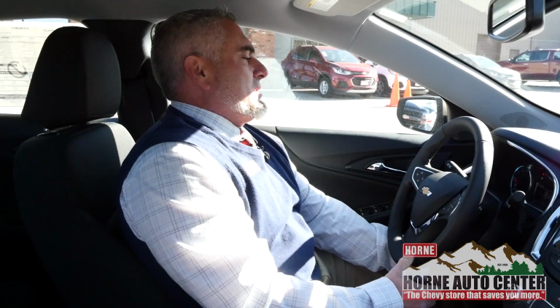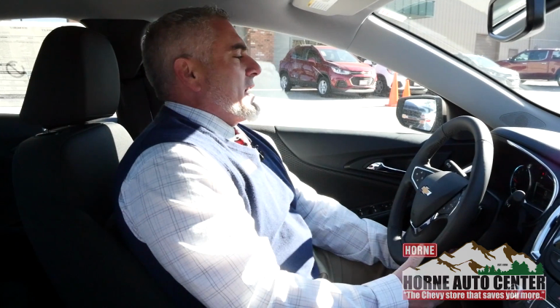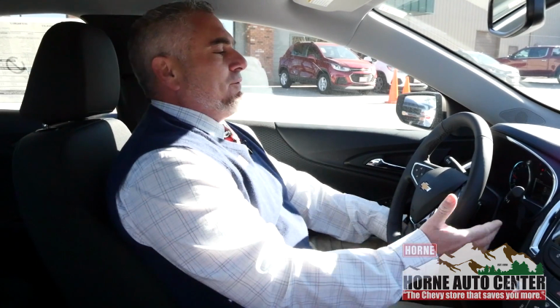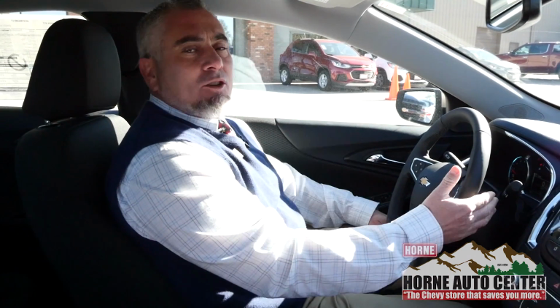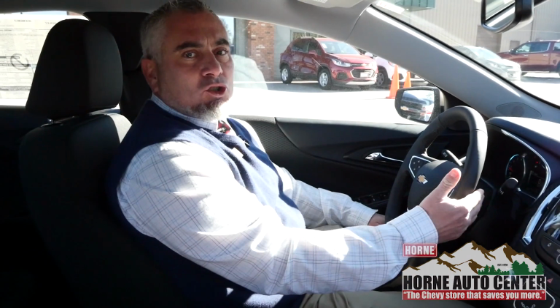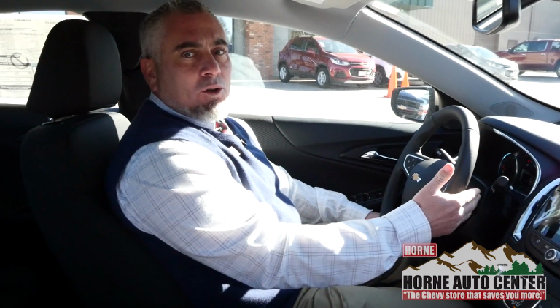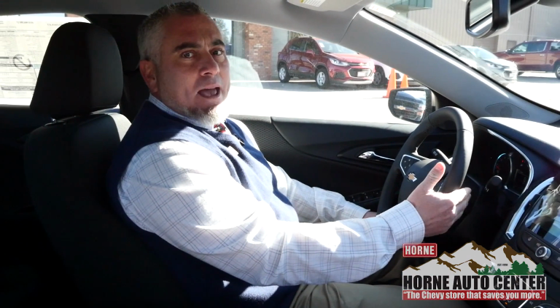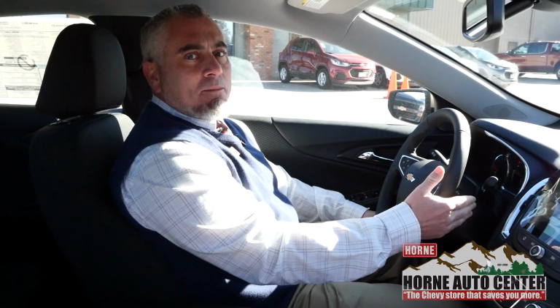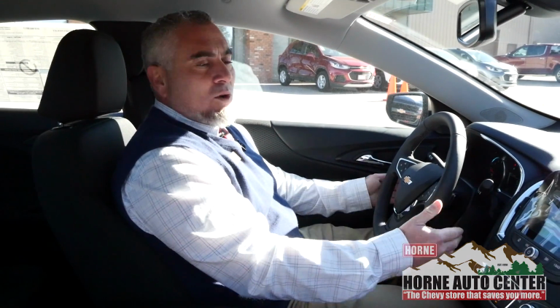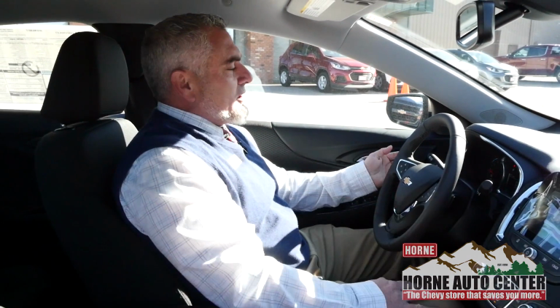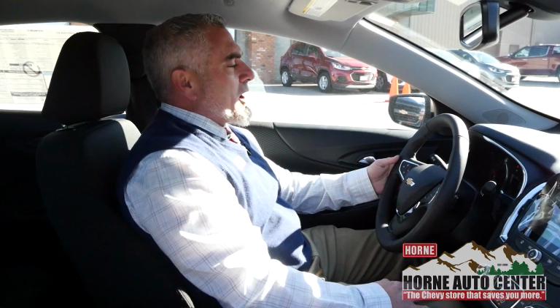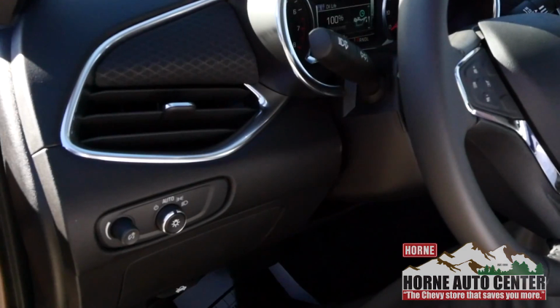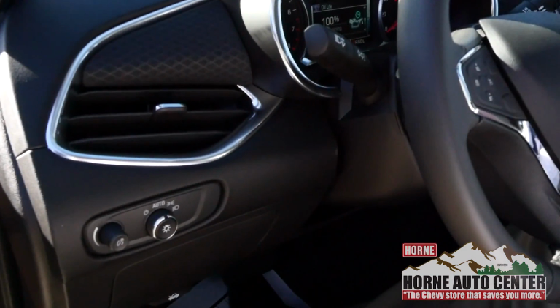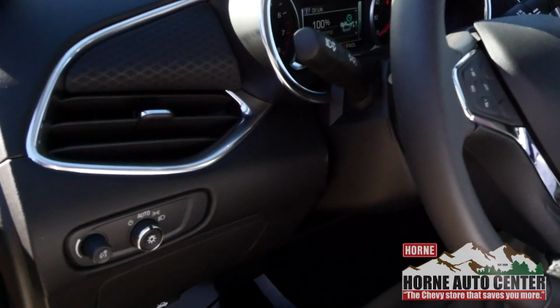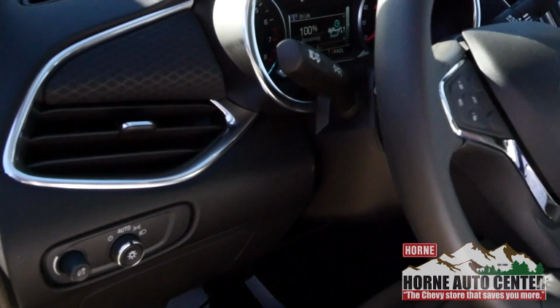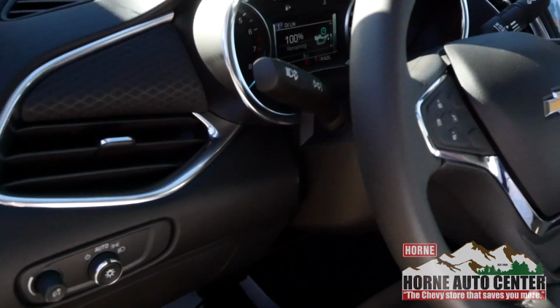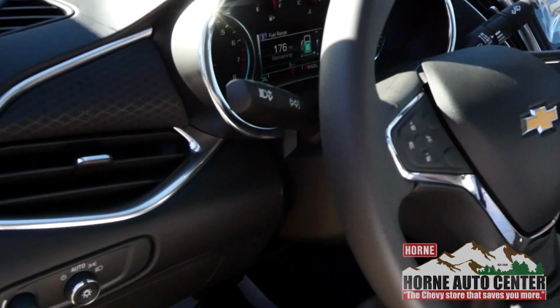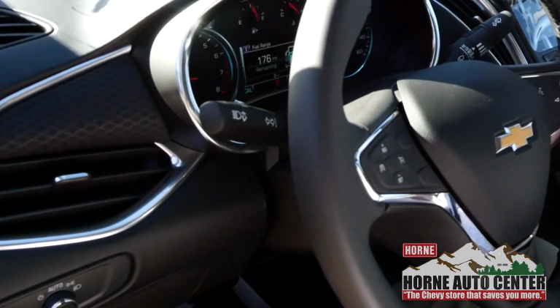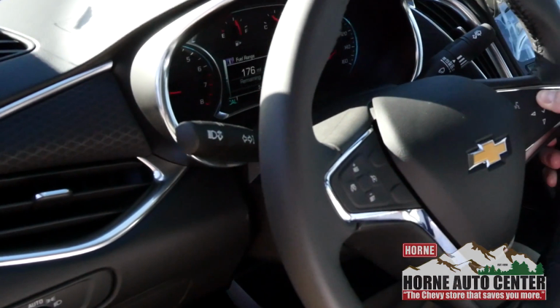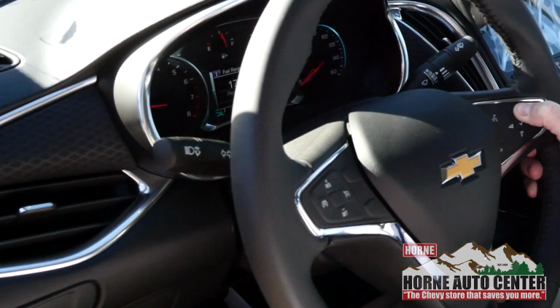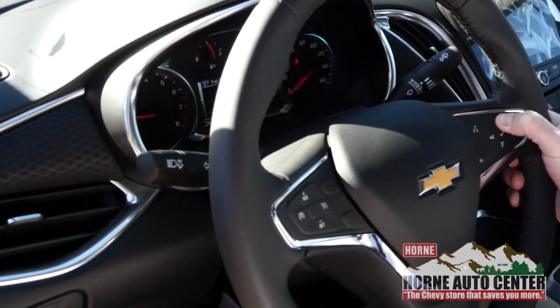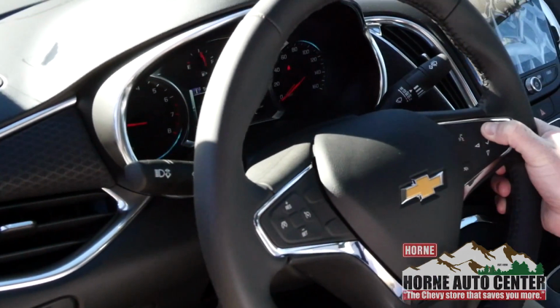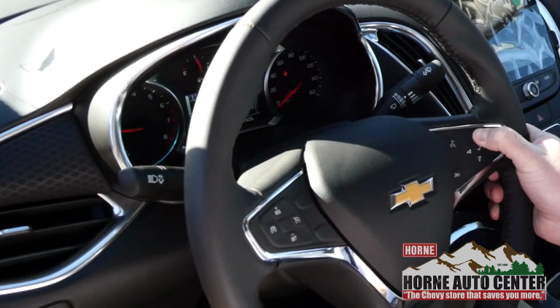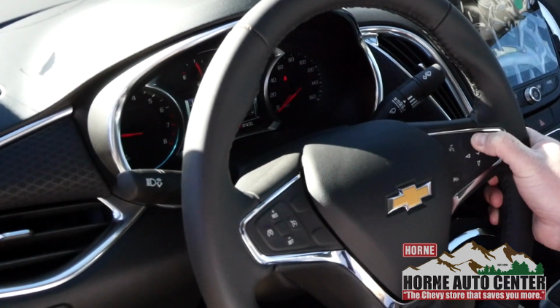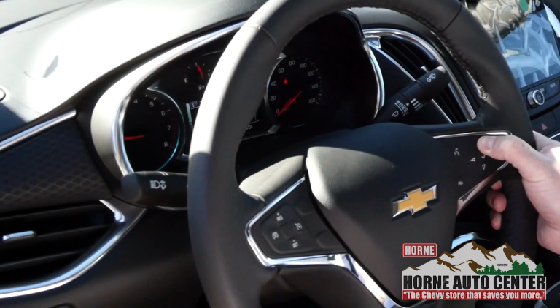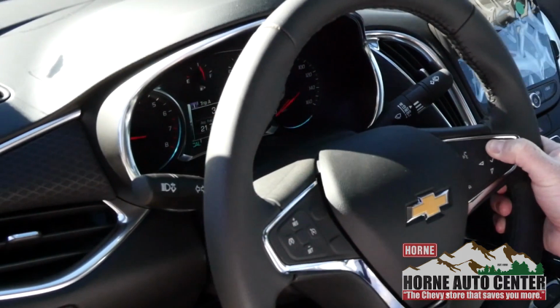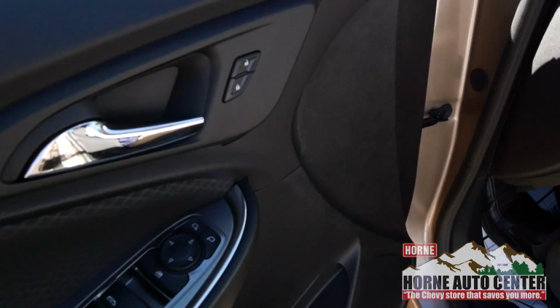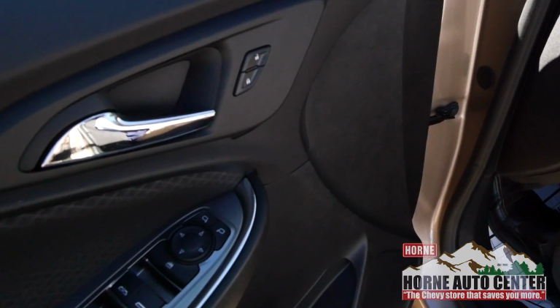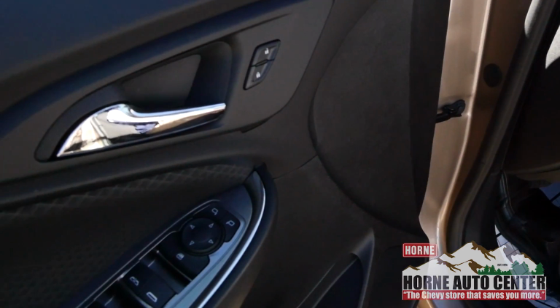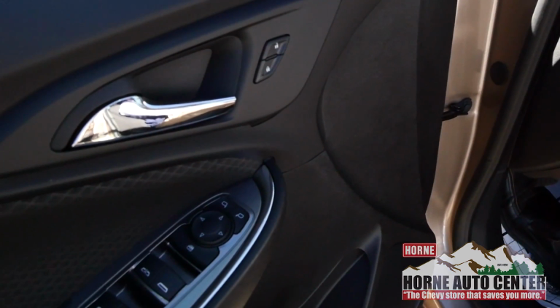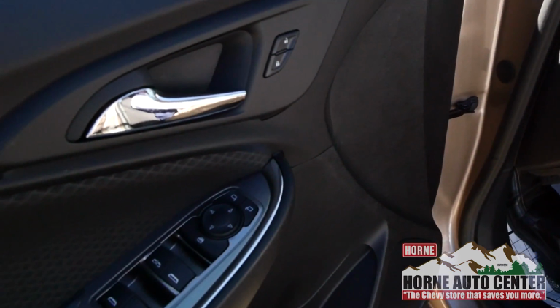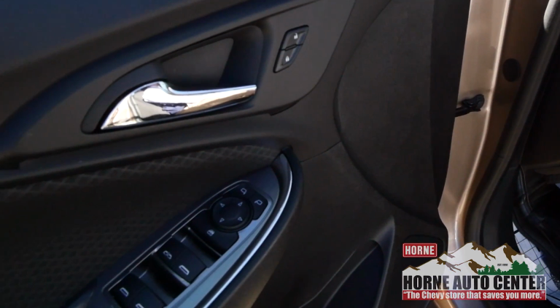I've got volume control on the back of my wheel as well as moving through my preset favorites on my radio stations. This way I keep my eyes on the road — it's all about safety.